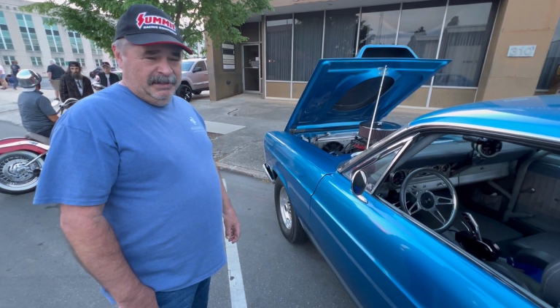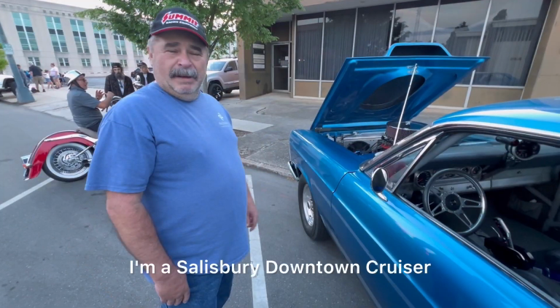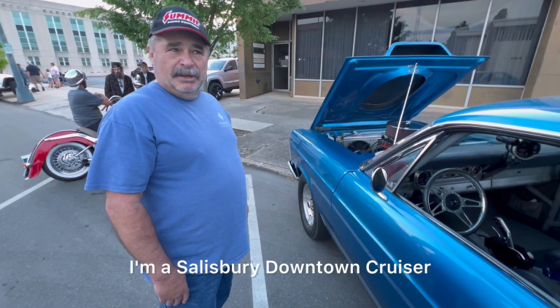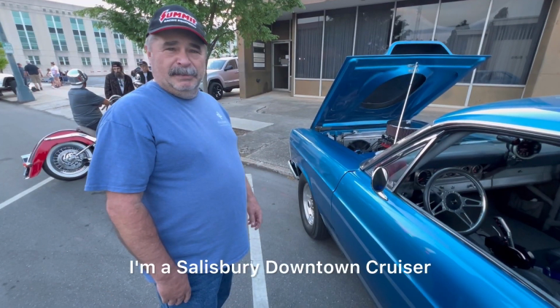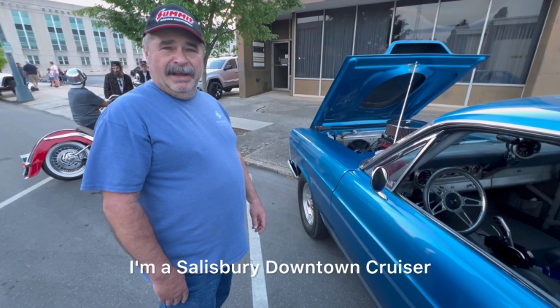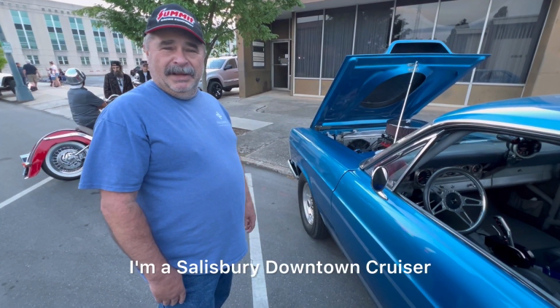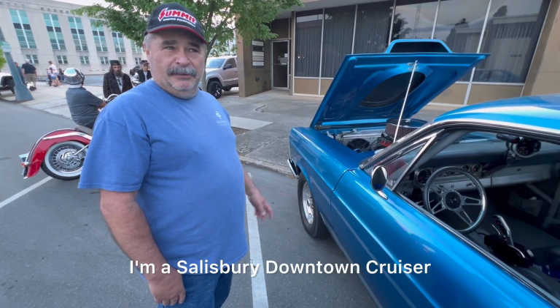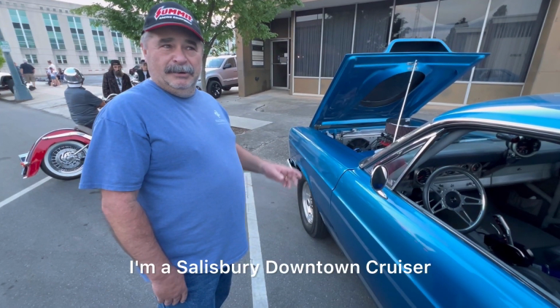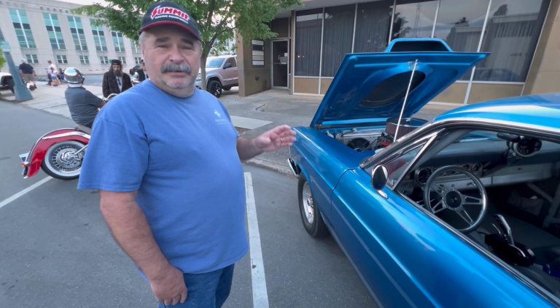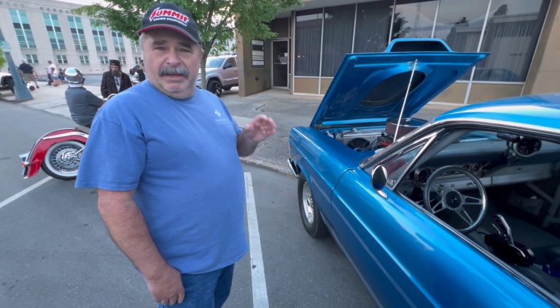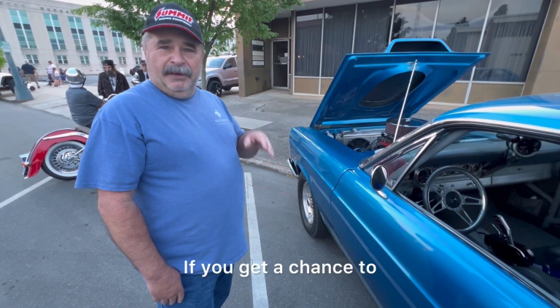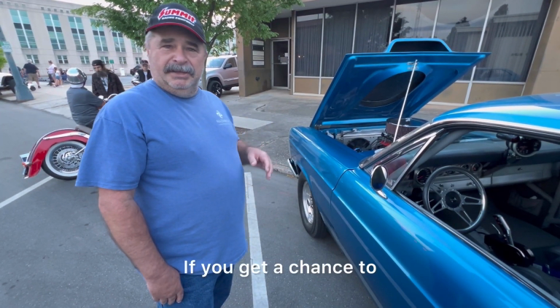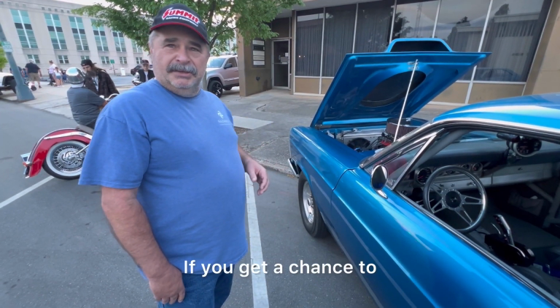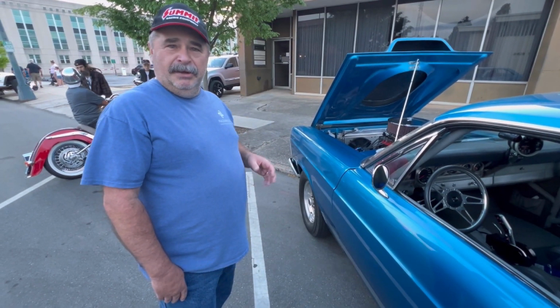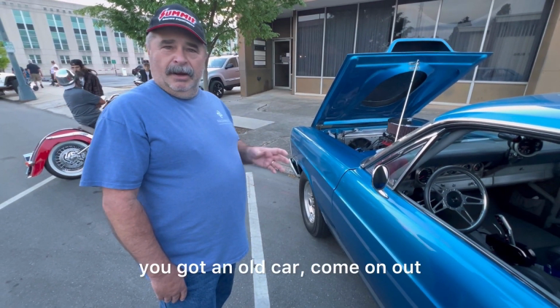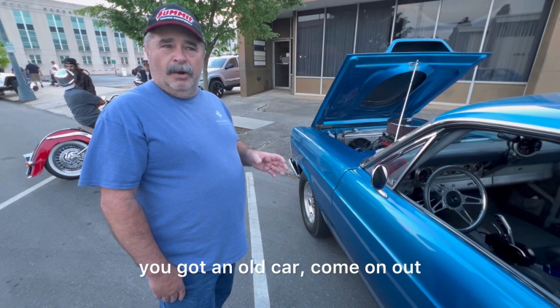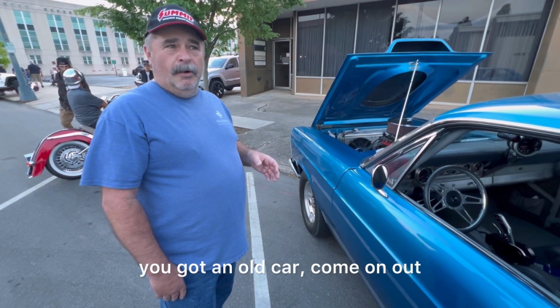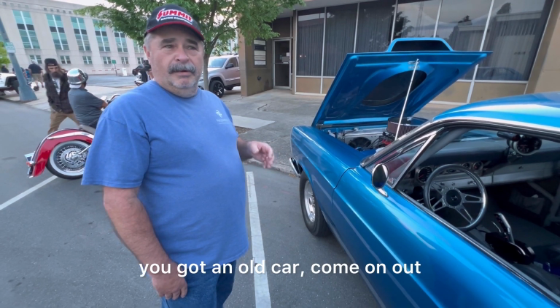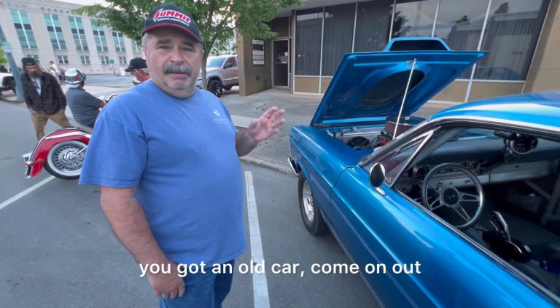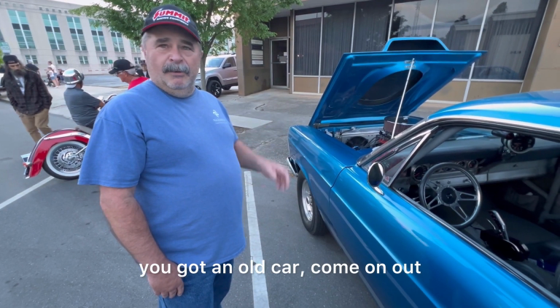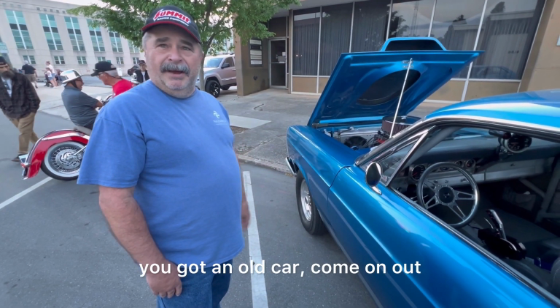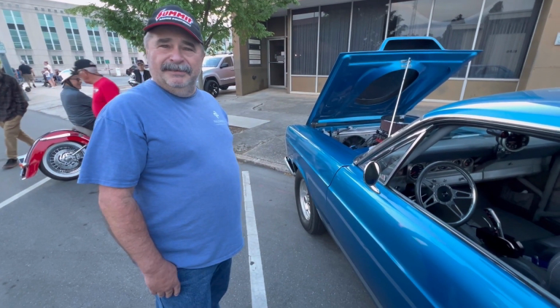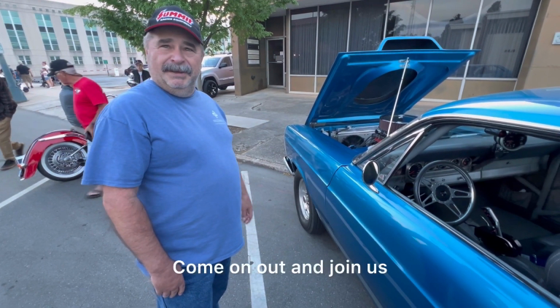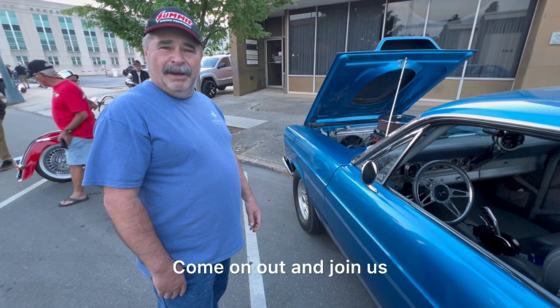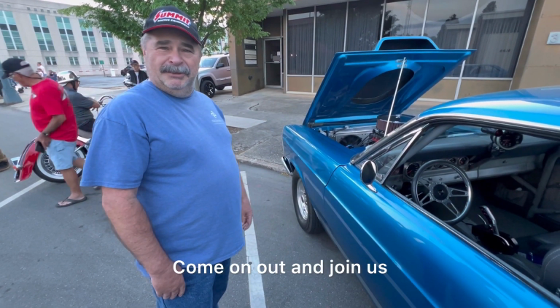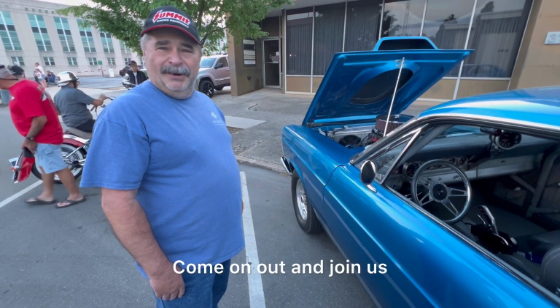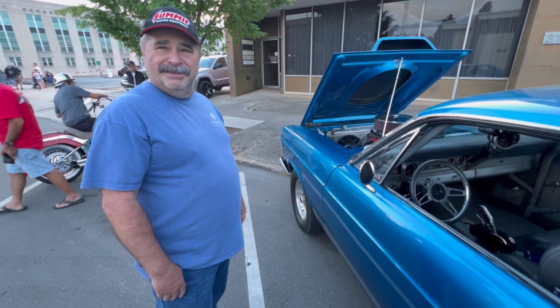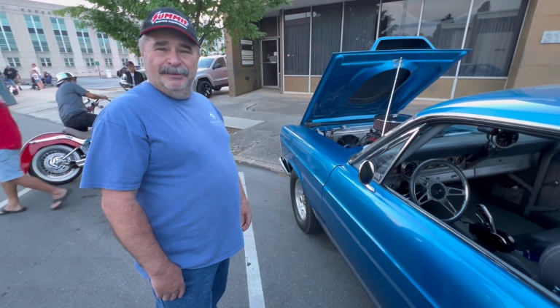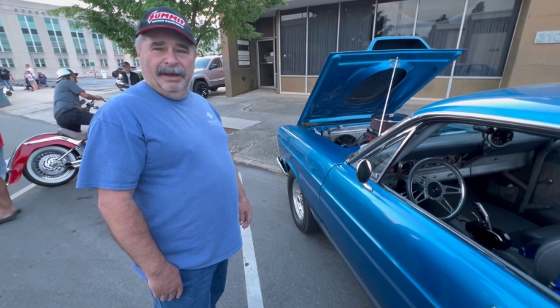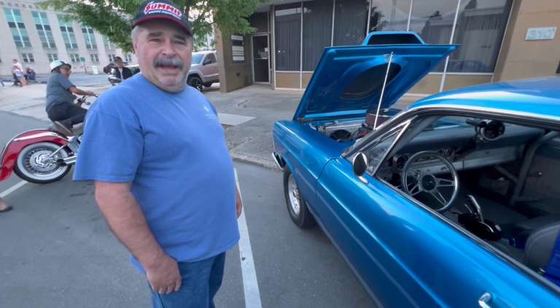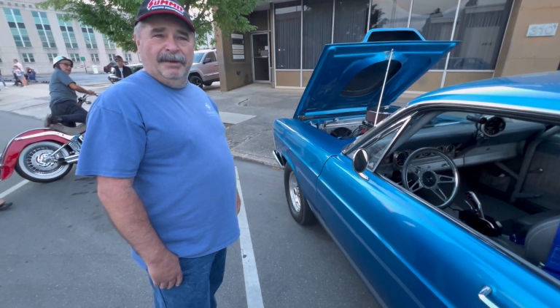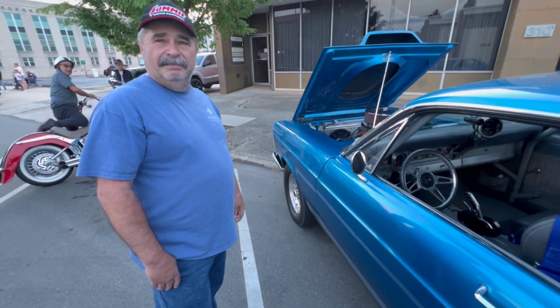I'm a Salisbury Downtown Cruiser. If you get a chance to and you've got an old car, come on out and join us. Love to have you.